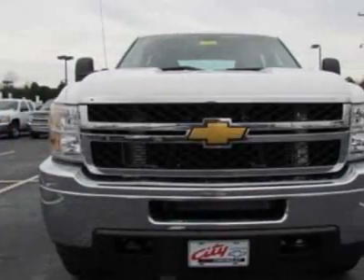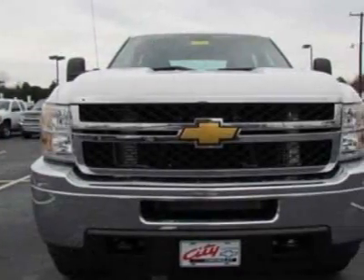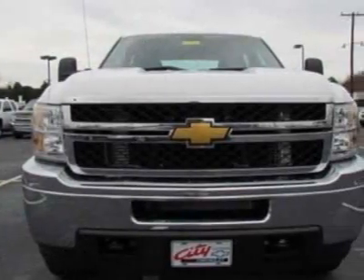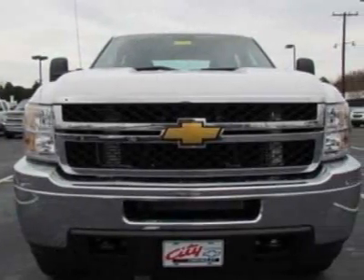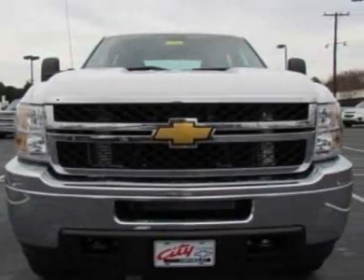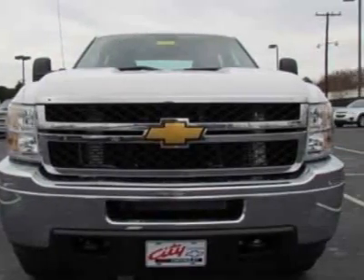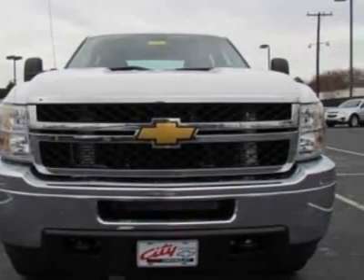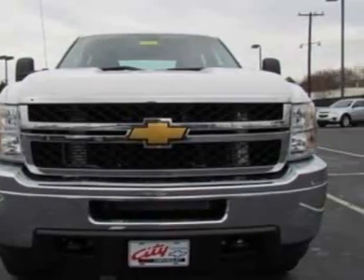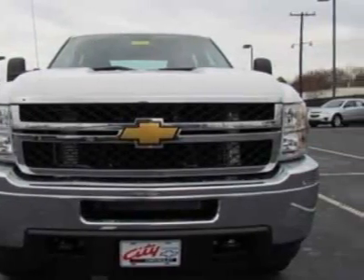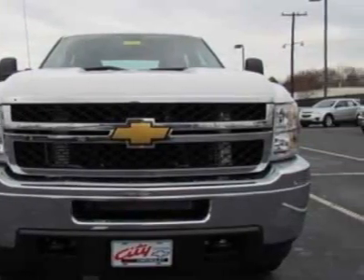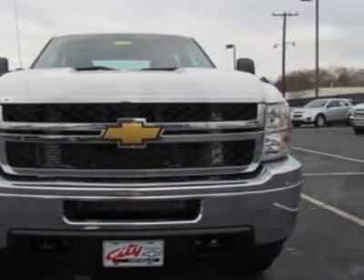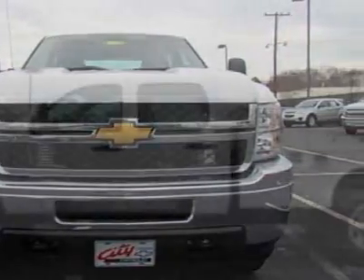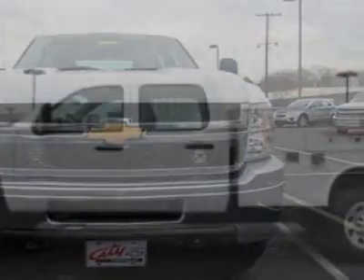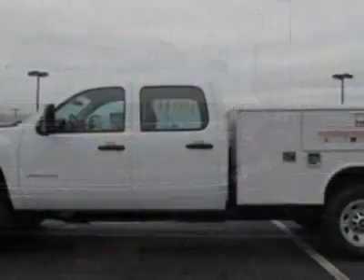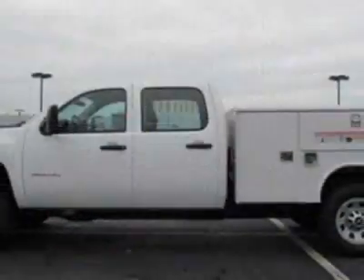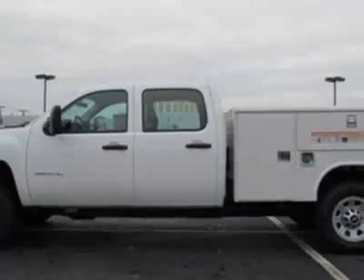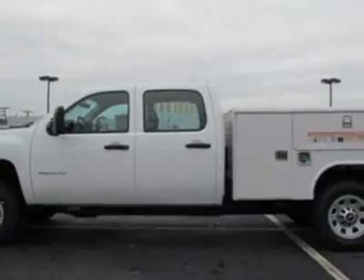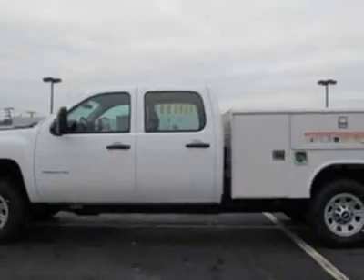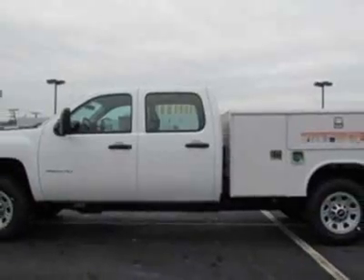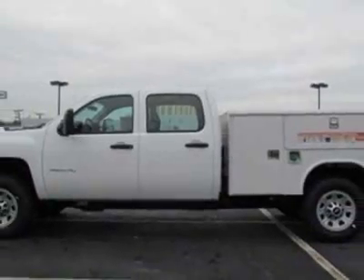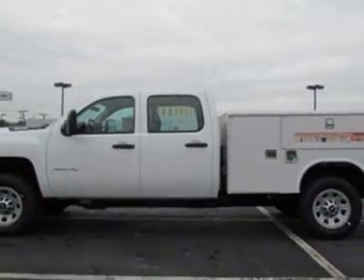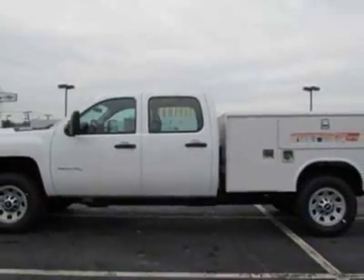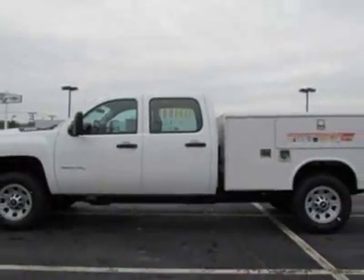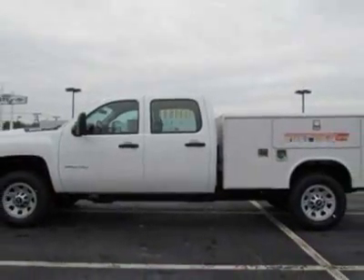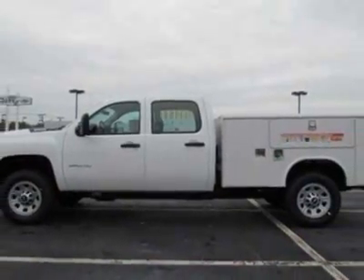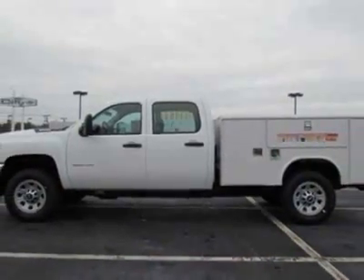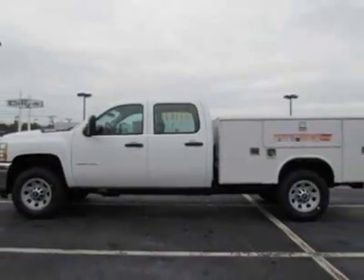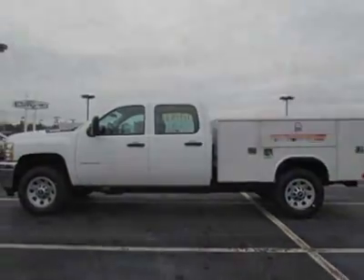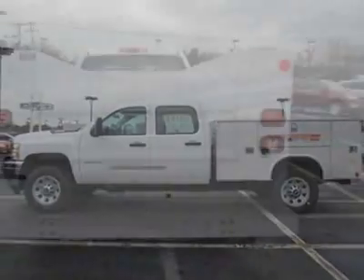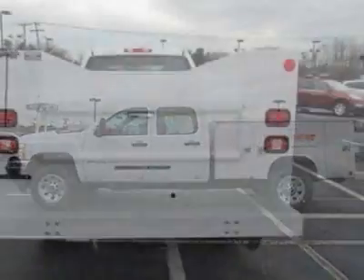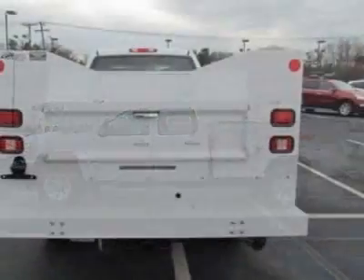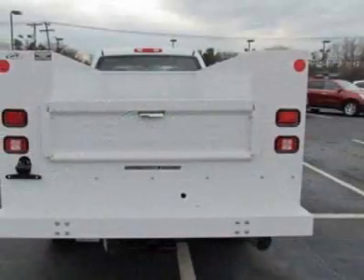Call 866-409-3464 or email our friendly sales staff today to schedule a test drive.